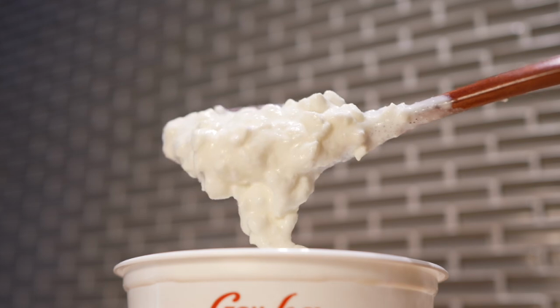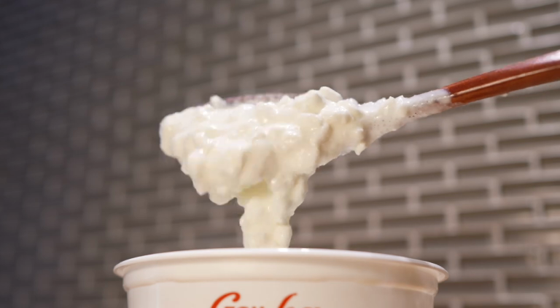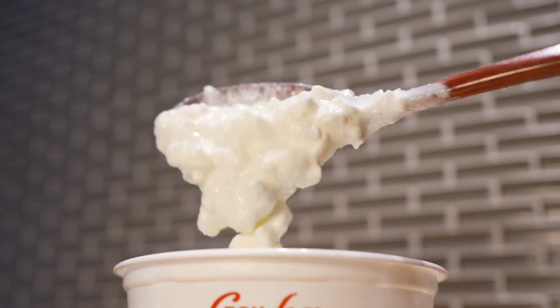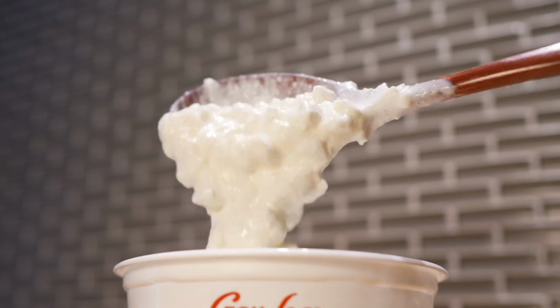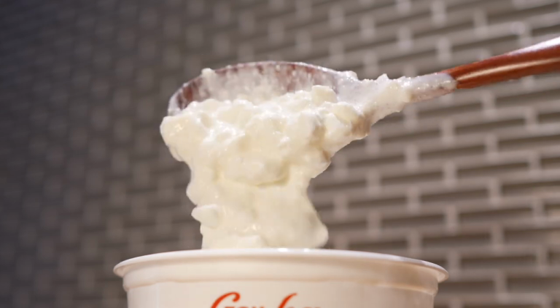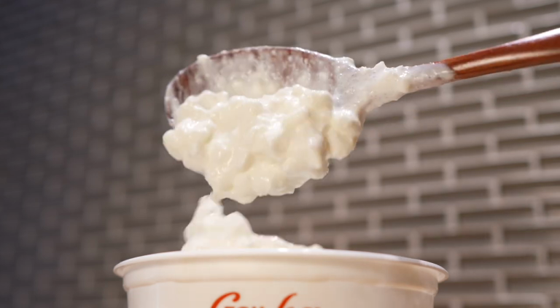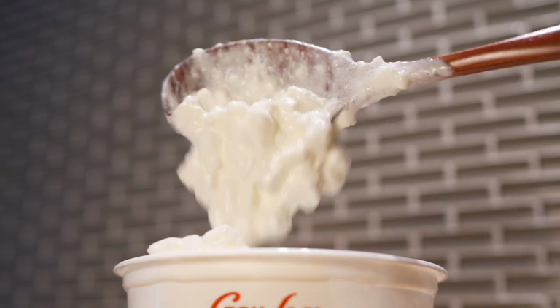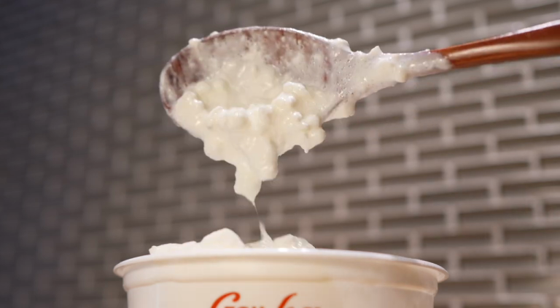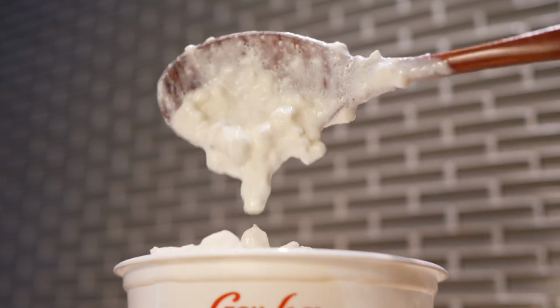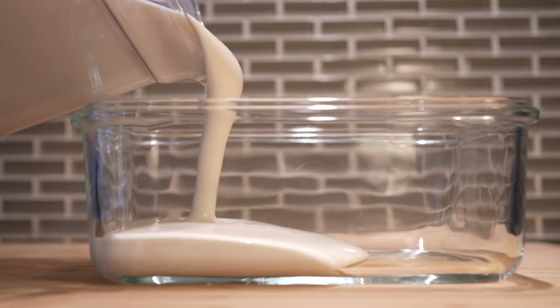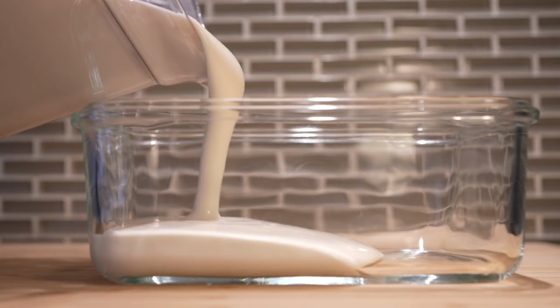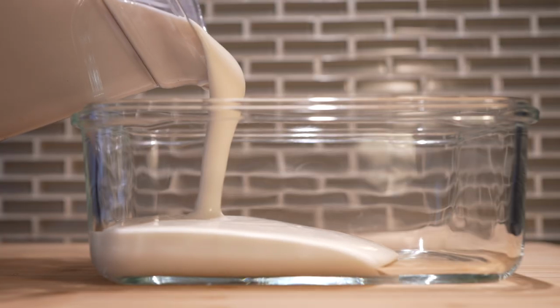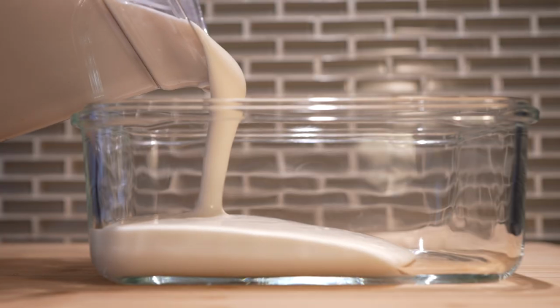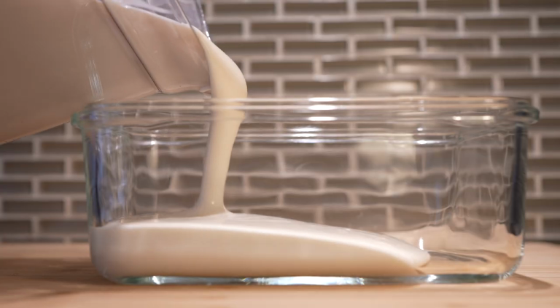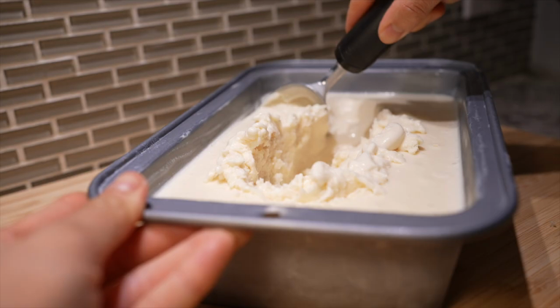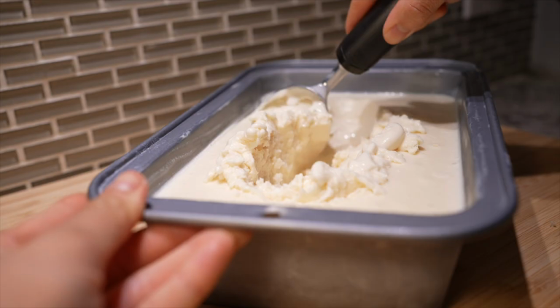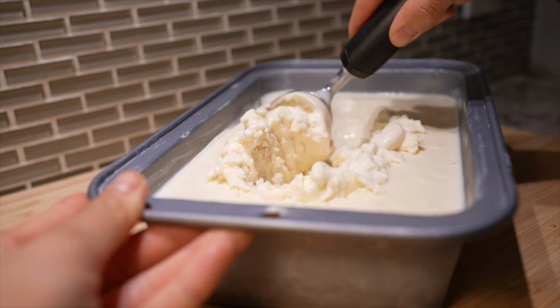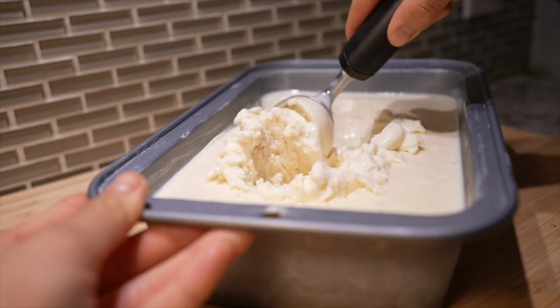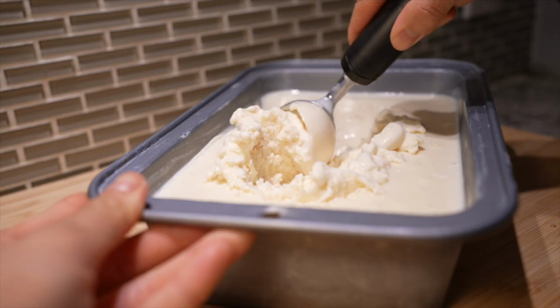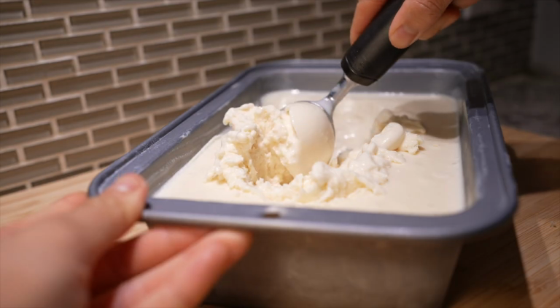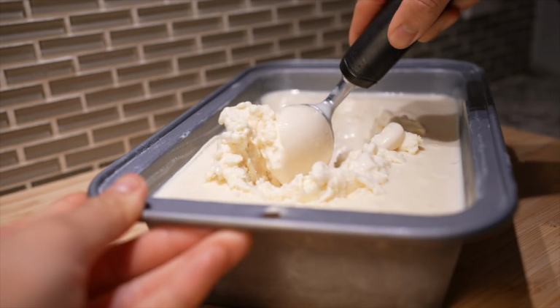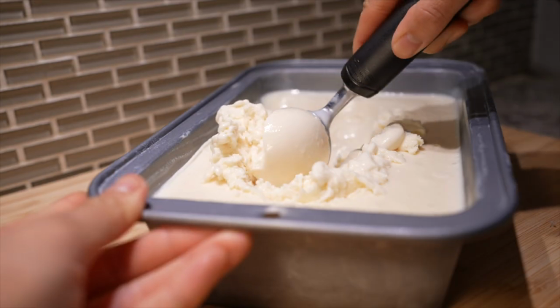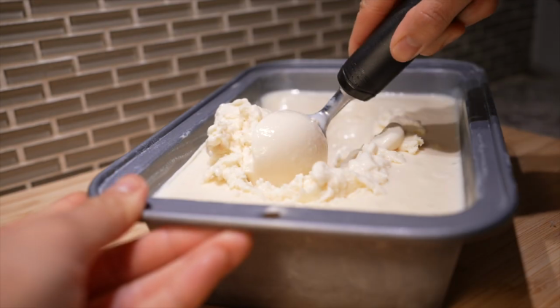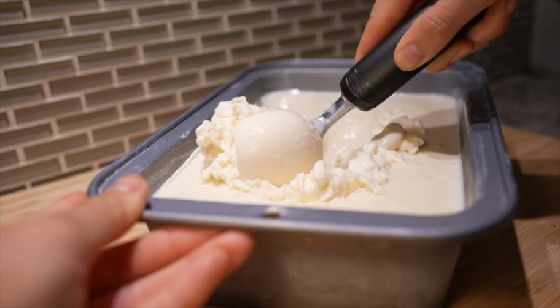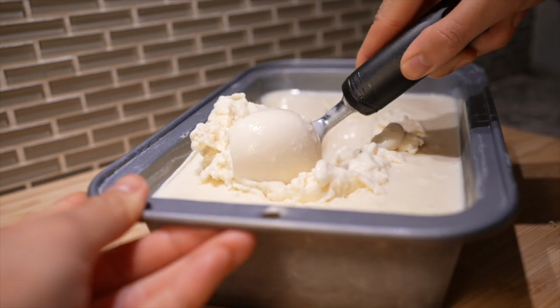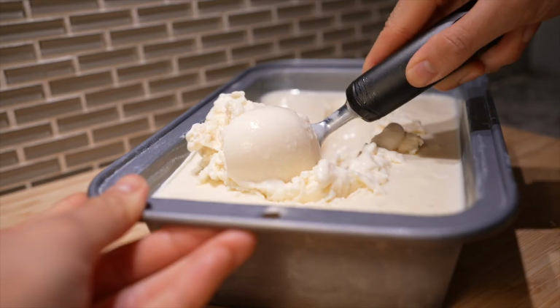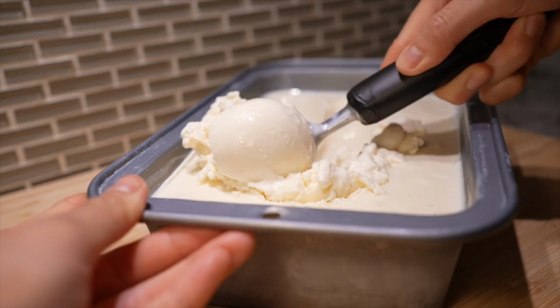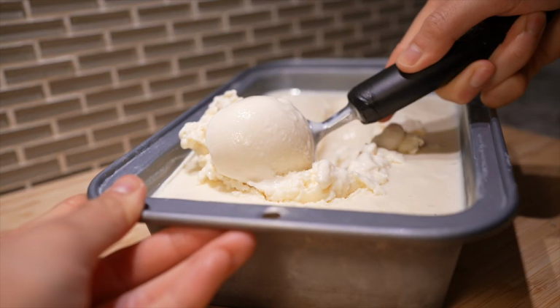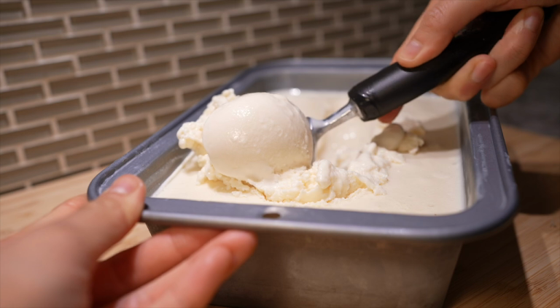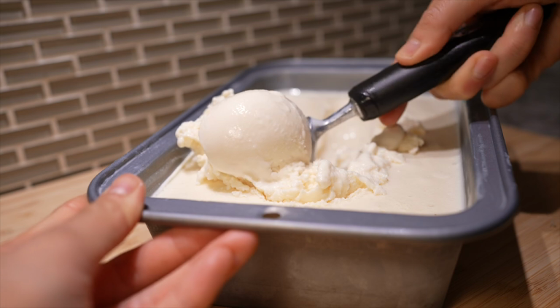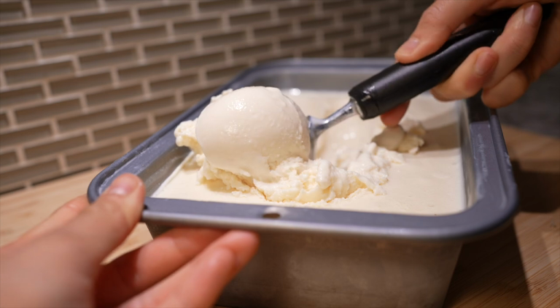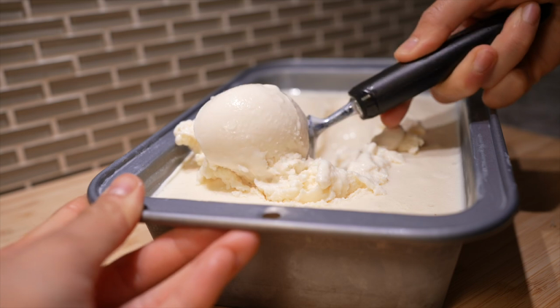Take cottage cheese, blend it, and have both Ben and Jerry running for their money.